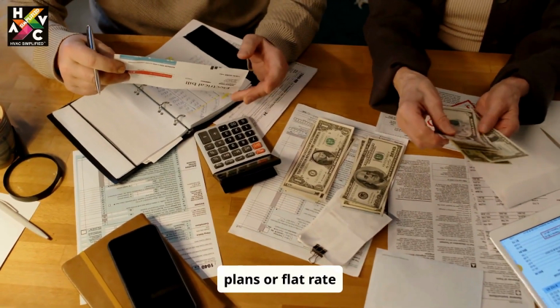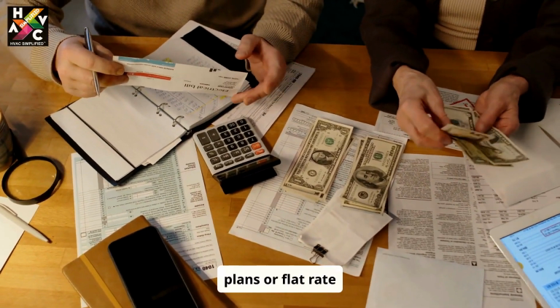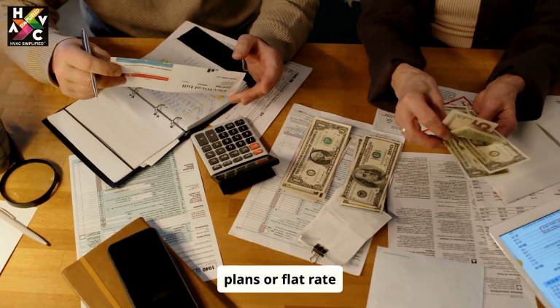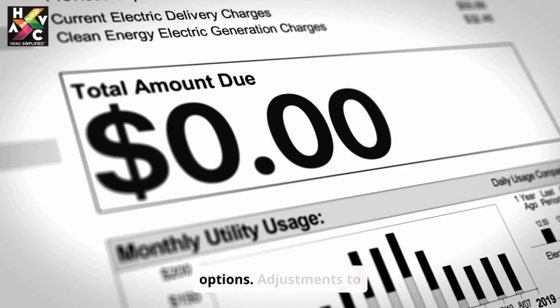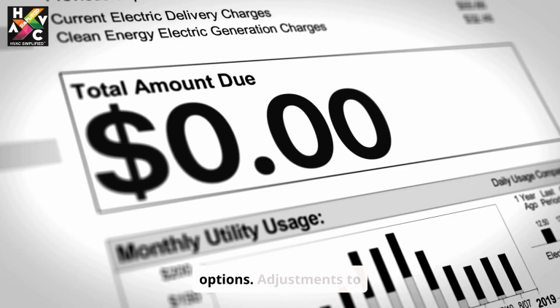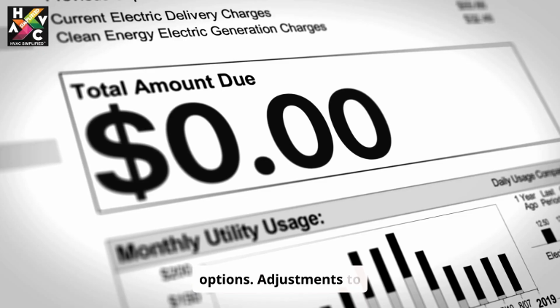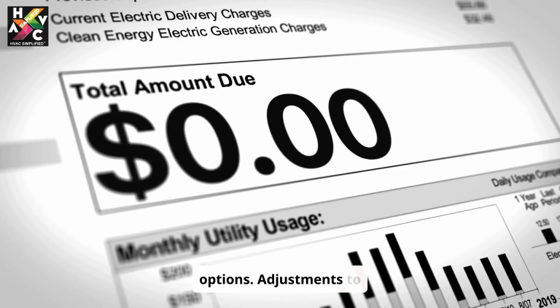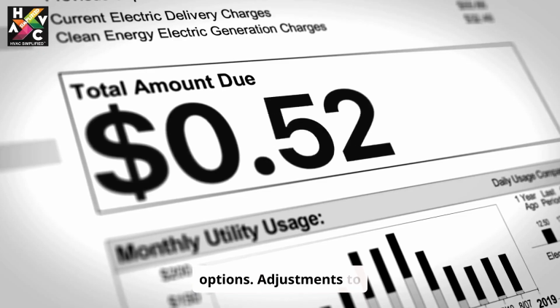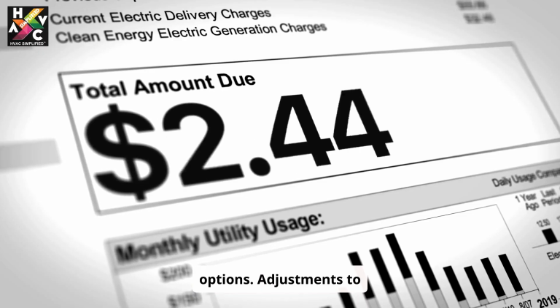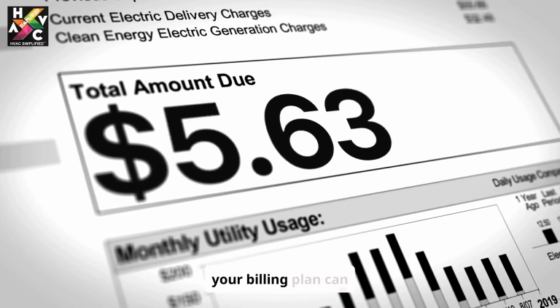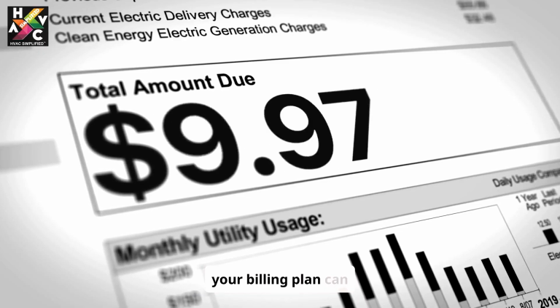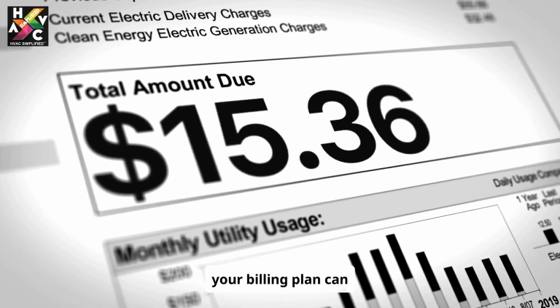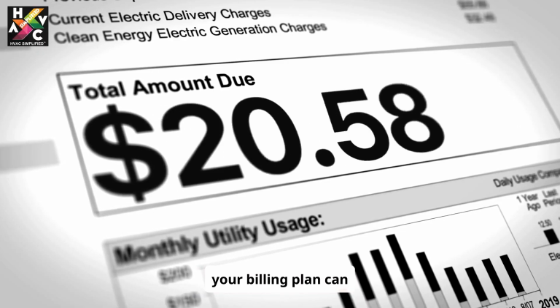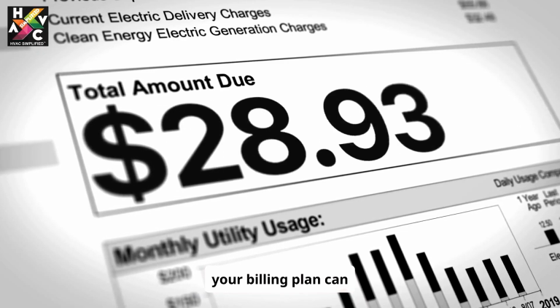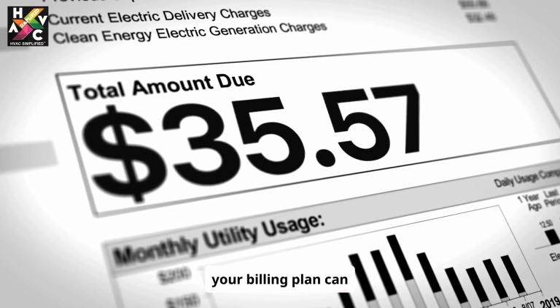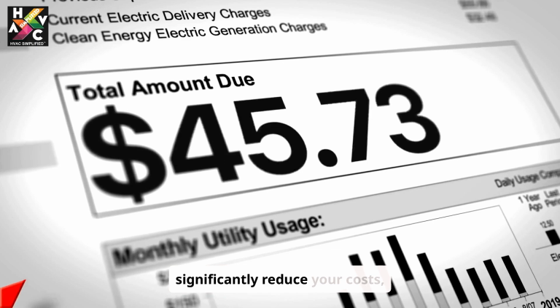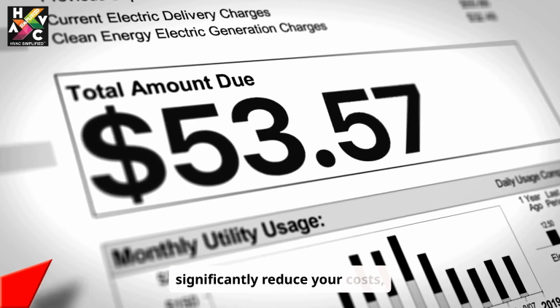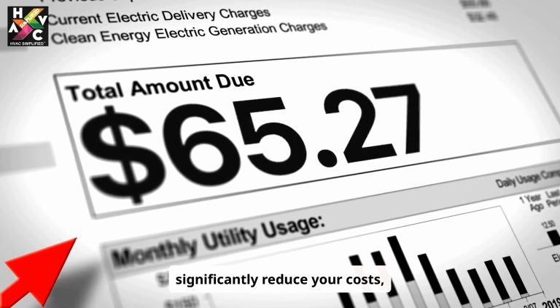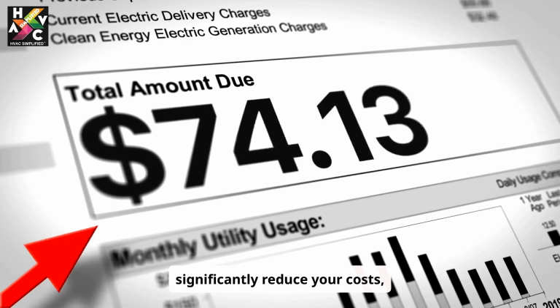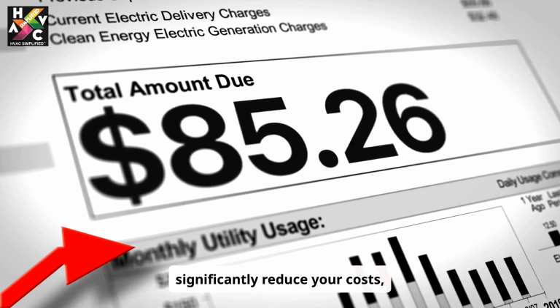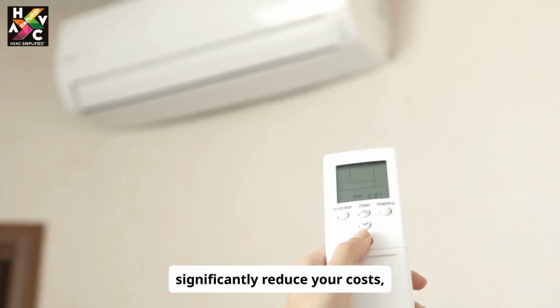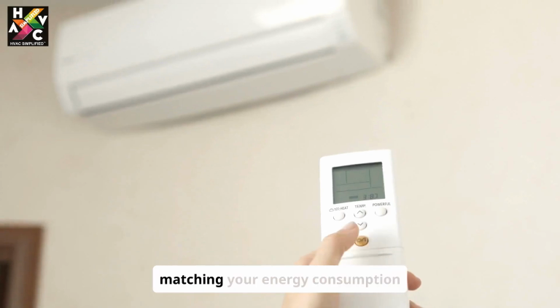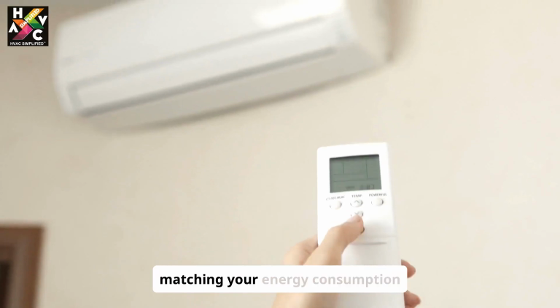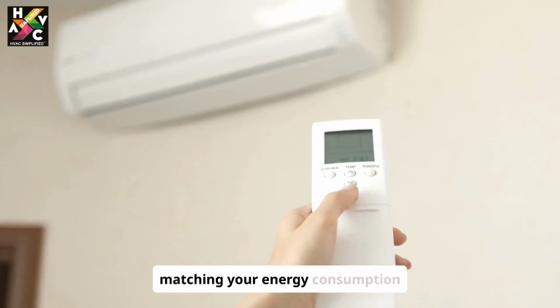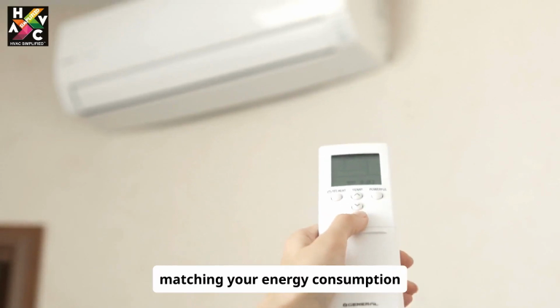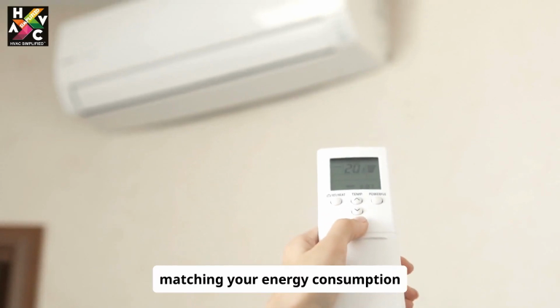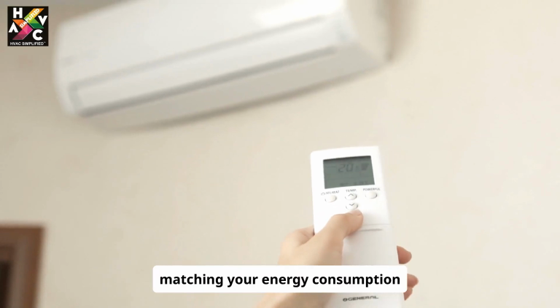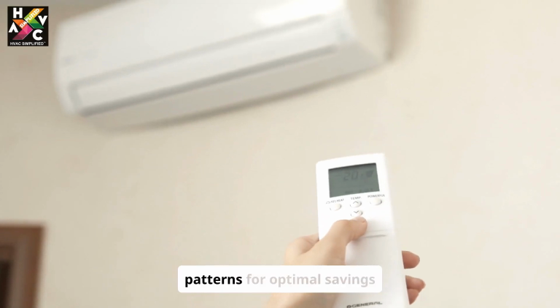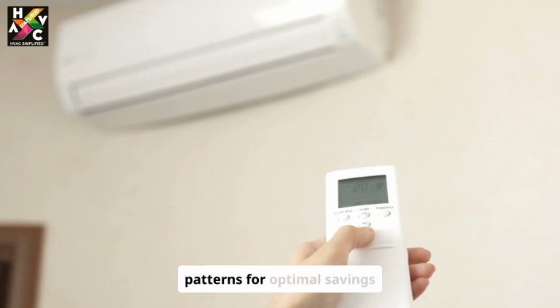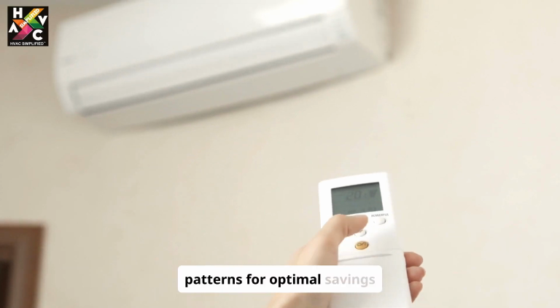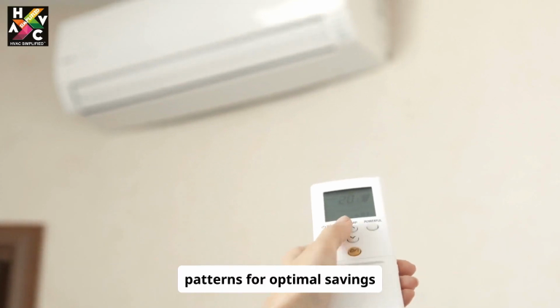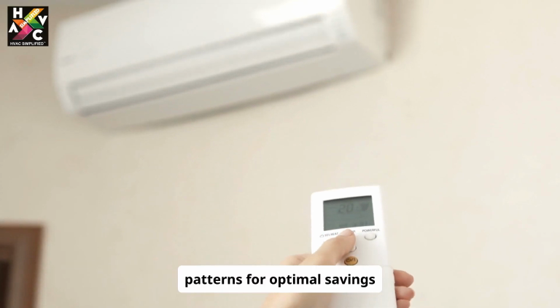Look into time-of-use billing plans or flat rate options. Adjustments to your billing plan can significantly reduce your costs, matching your energy consumption patterns for optimal savings year-round.